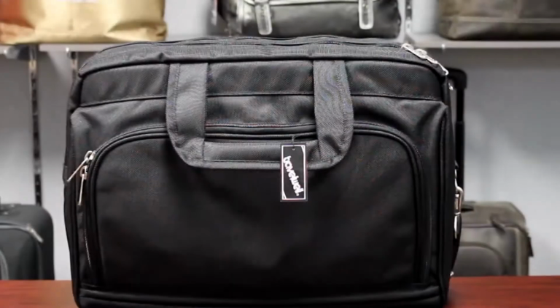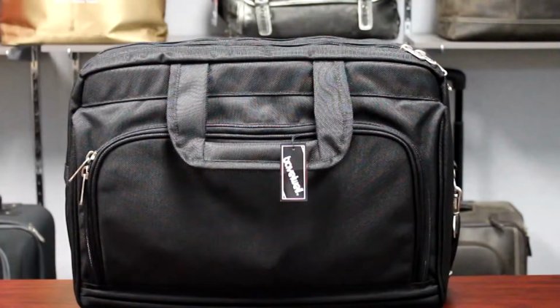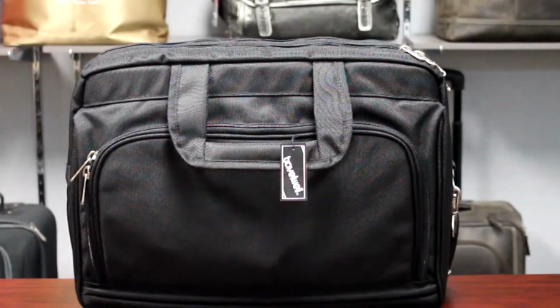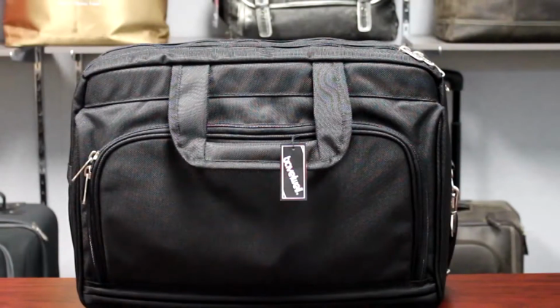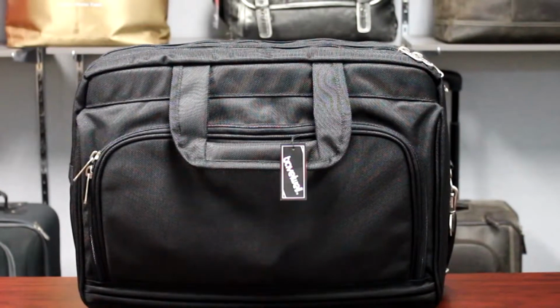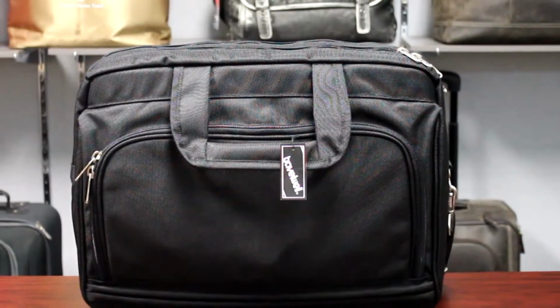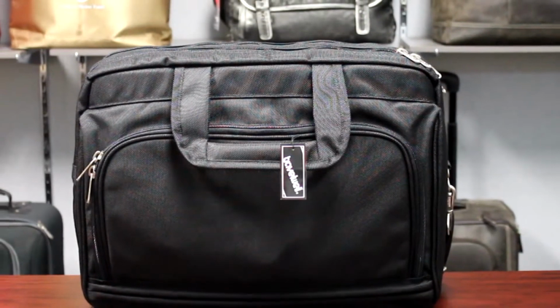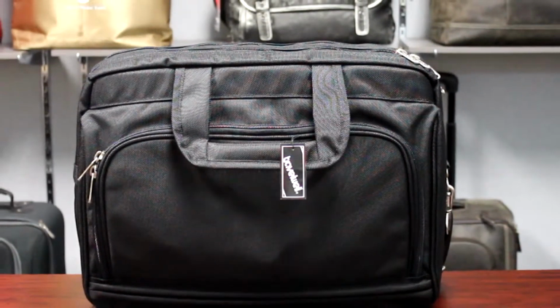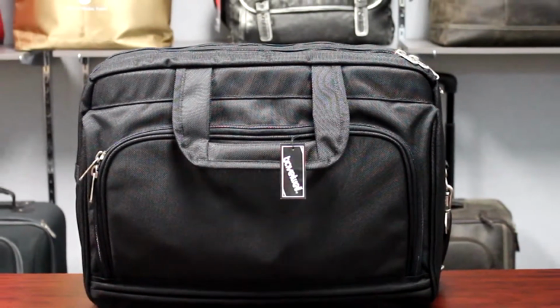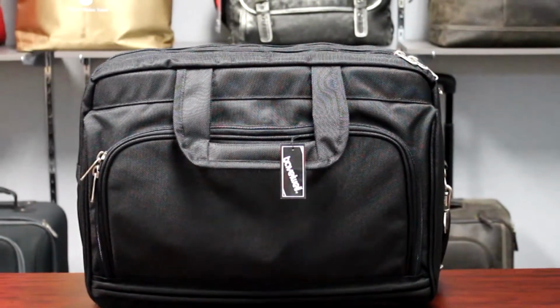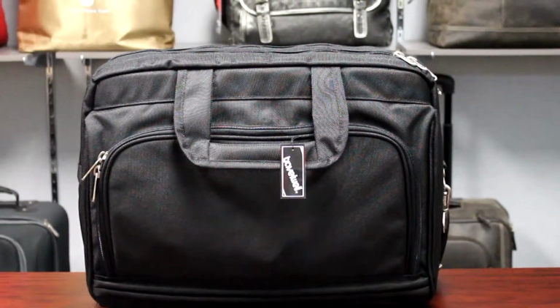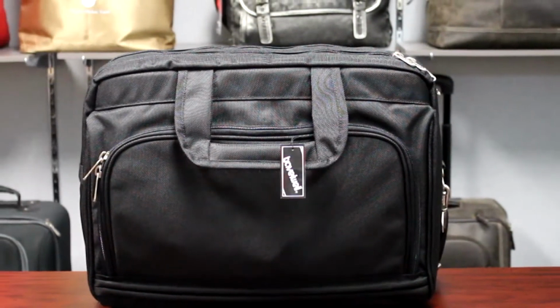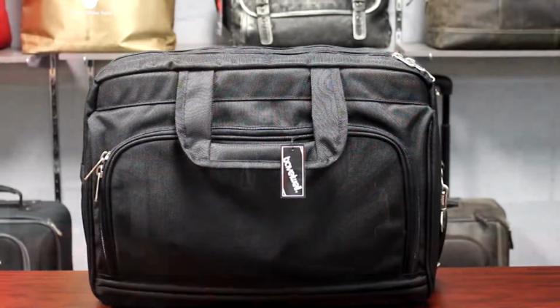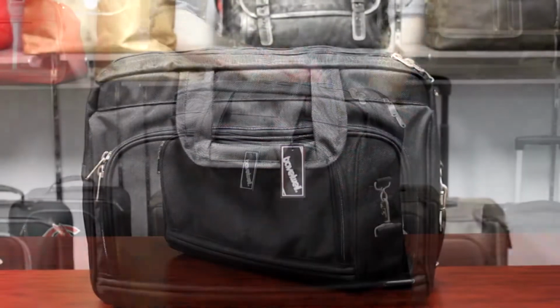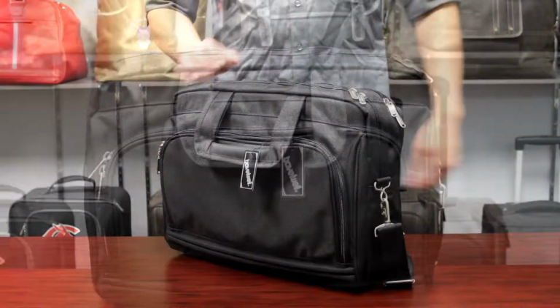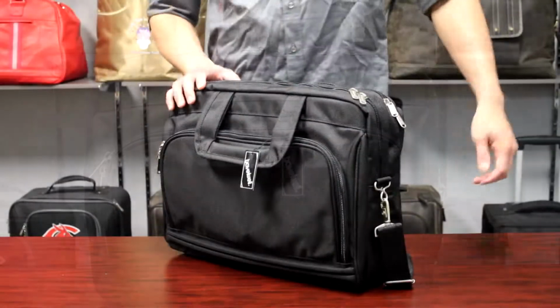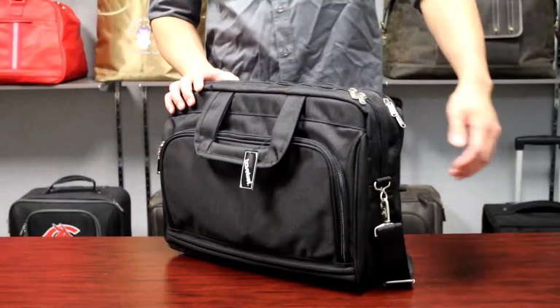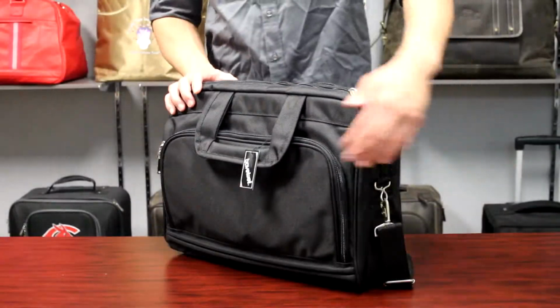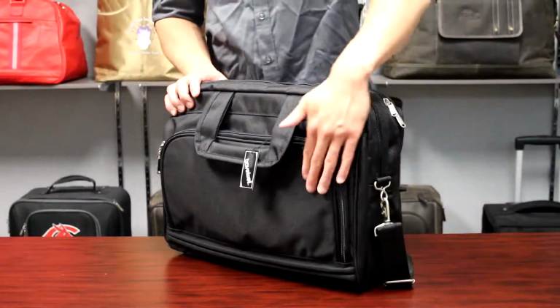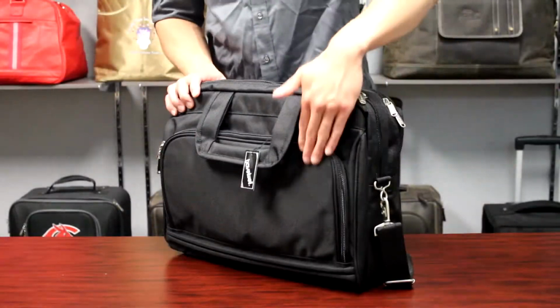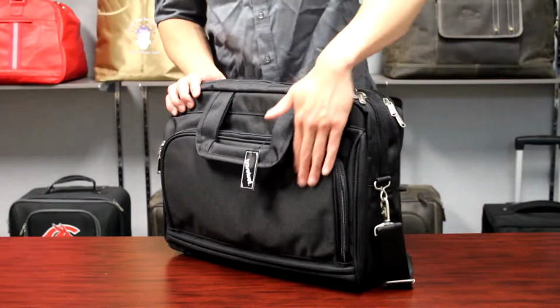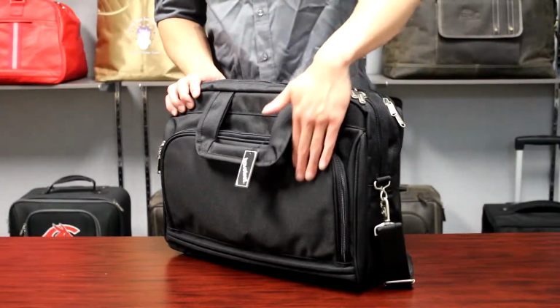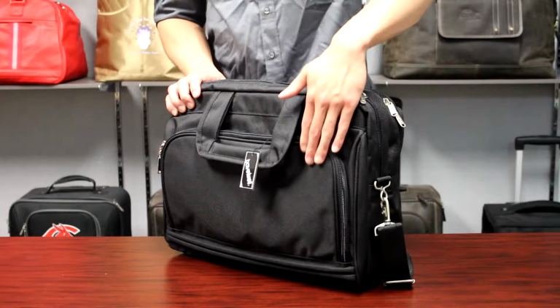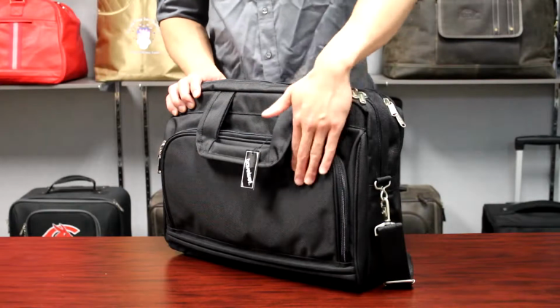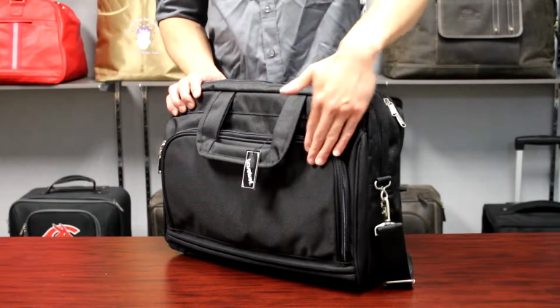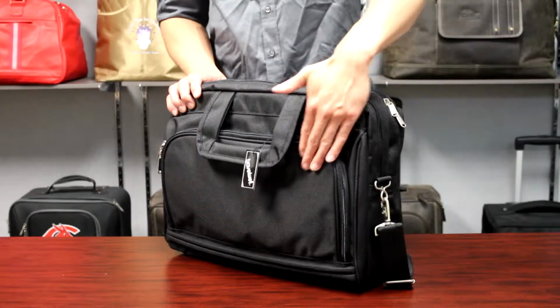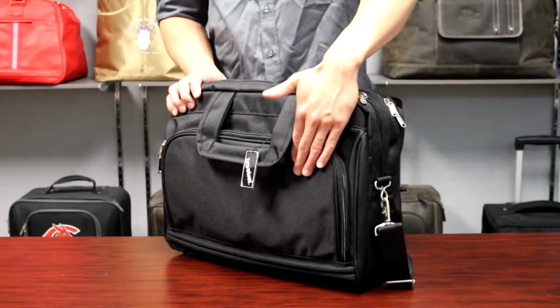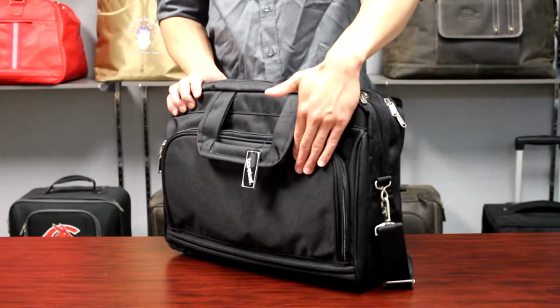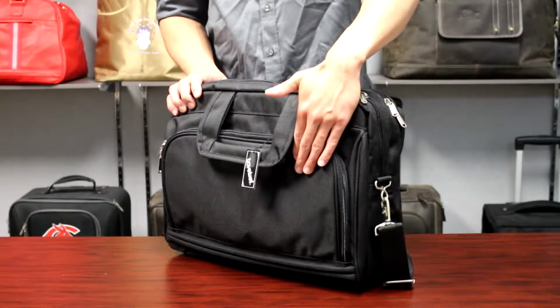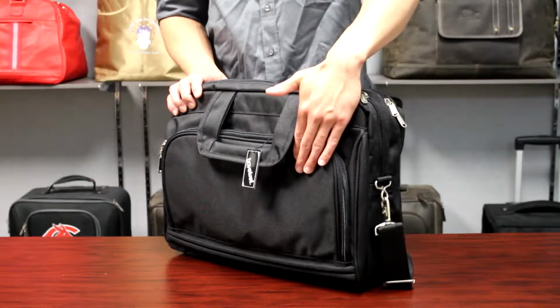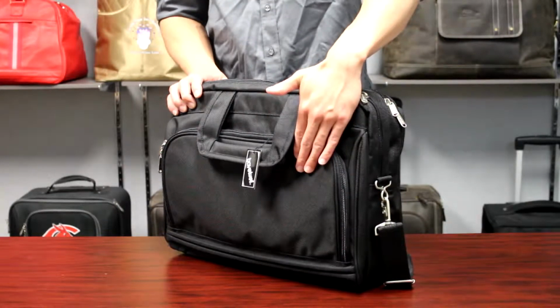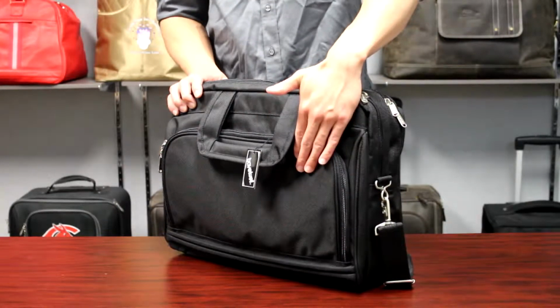This is the oversized computer brief. It is made of heavy-duty 1680D ballistic nylon.